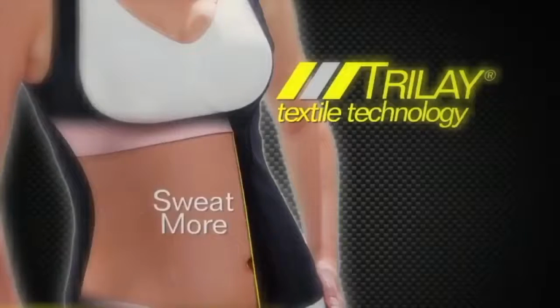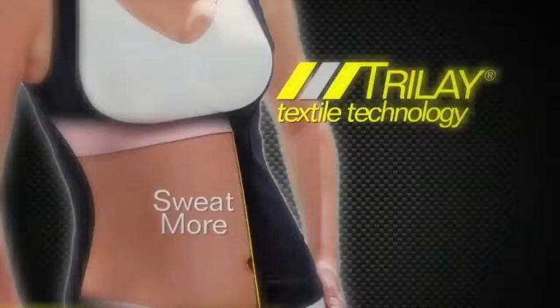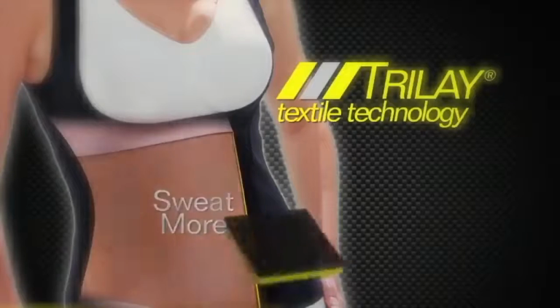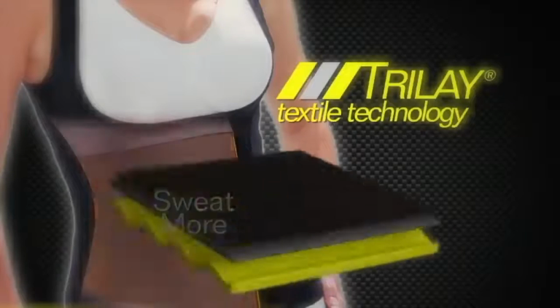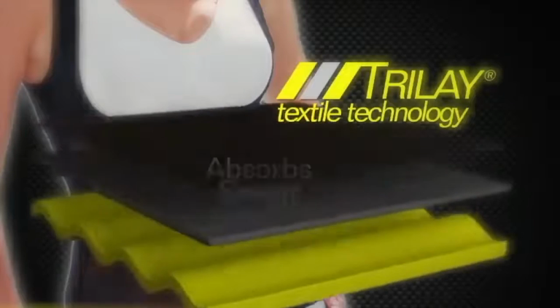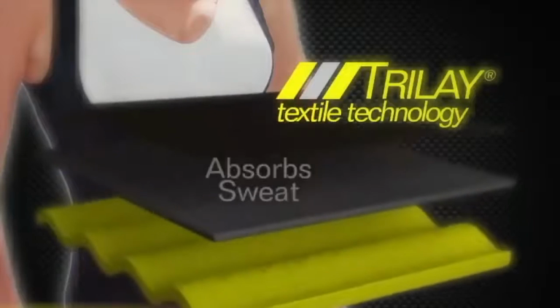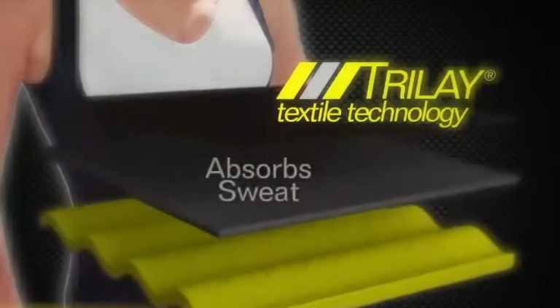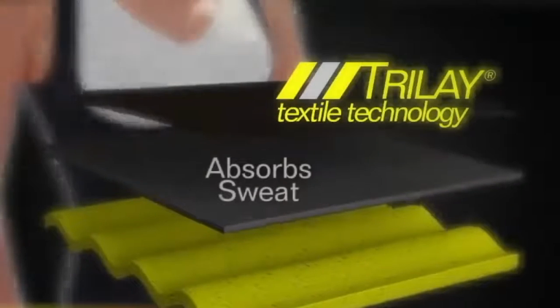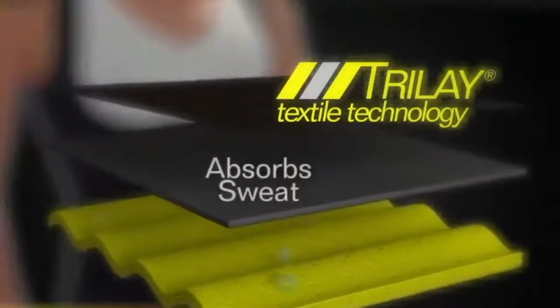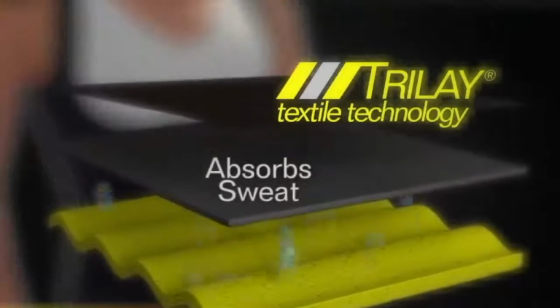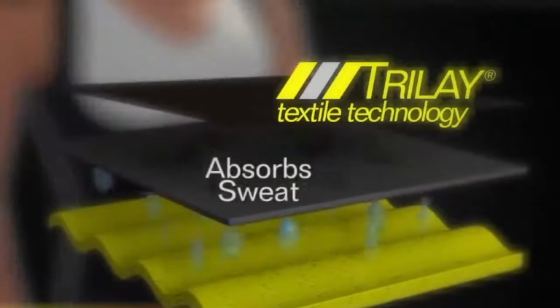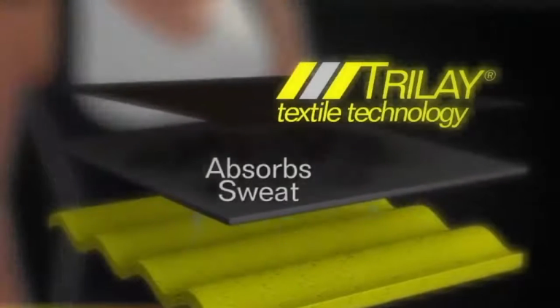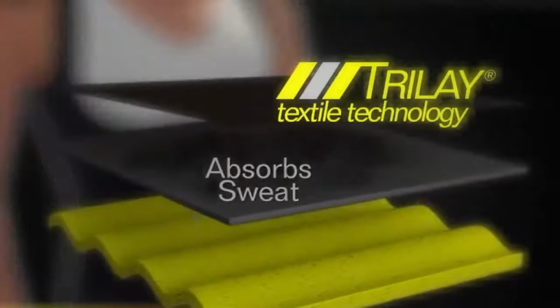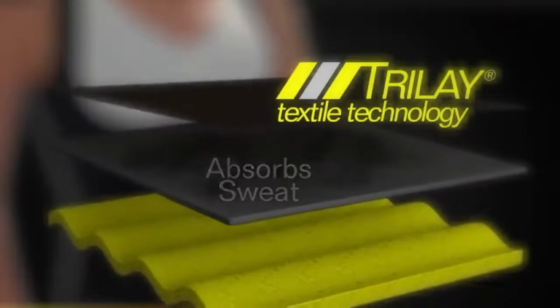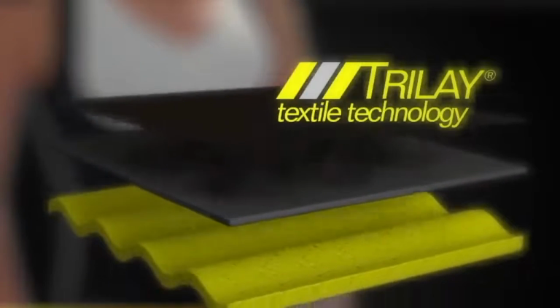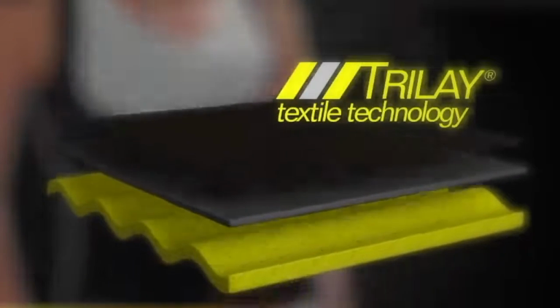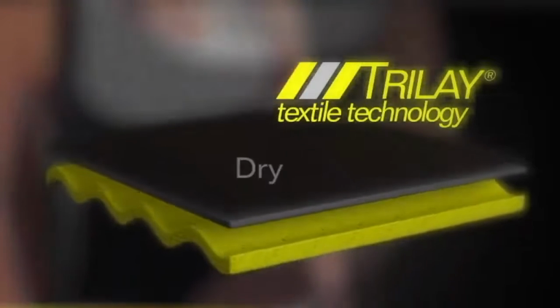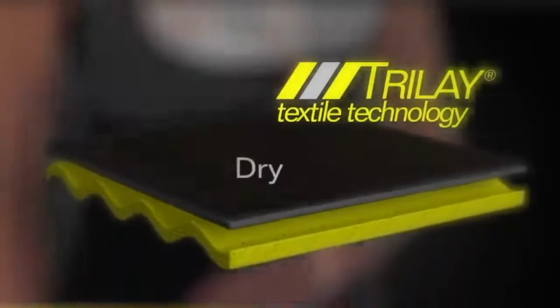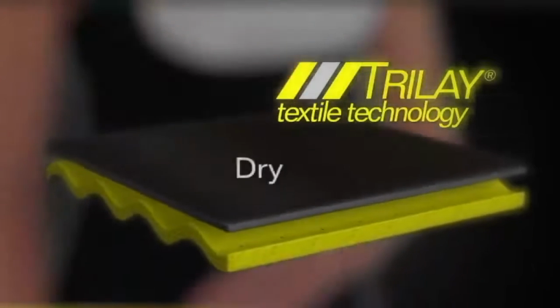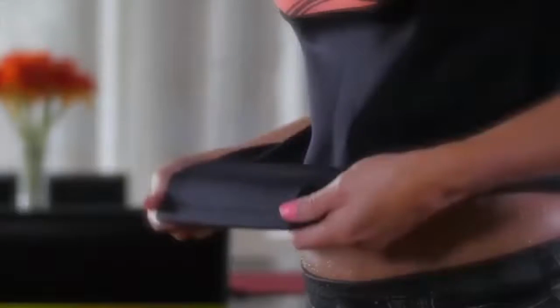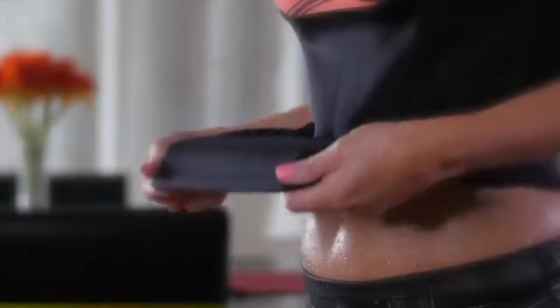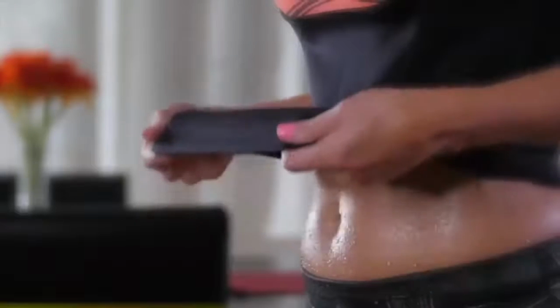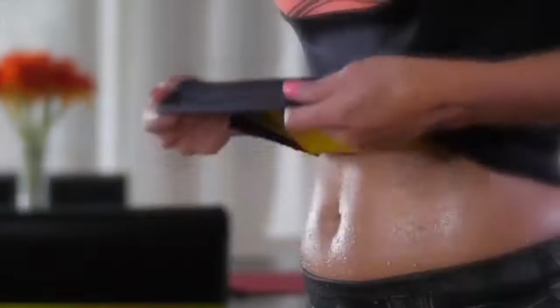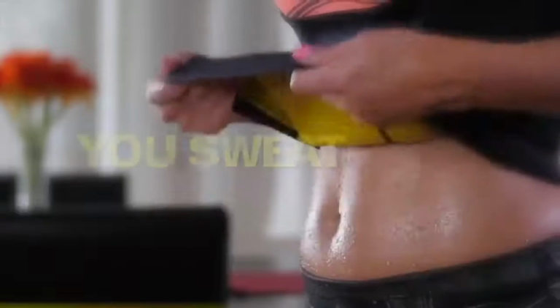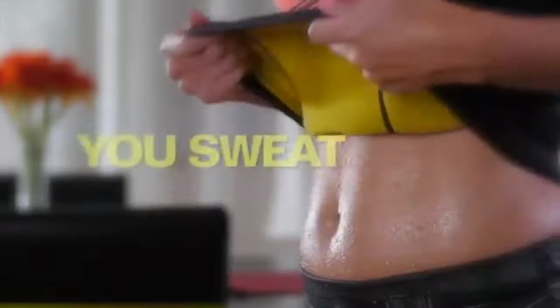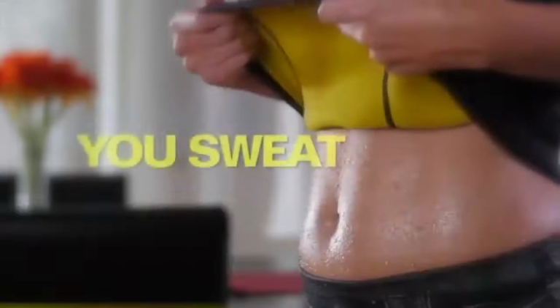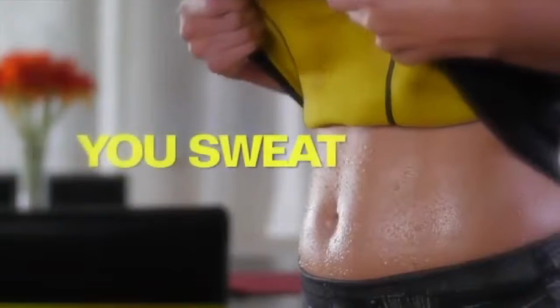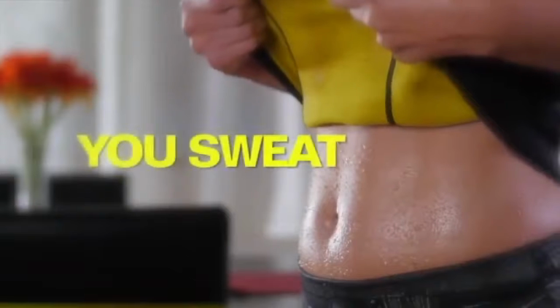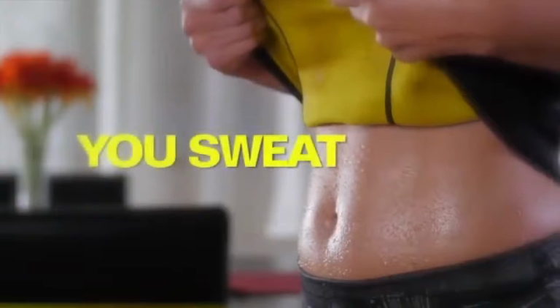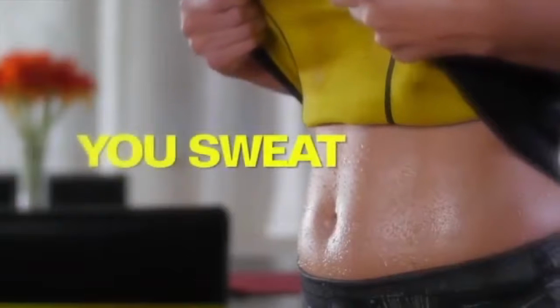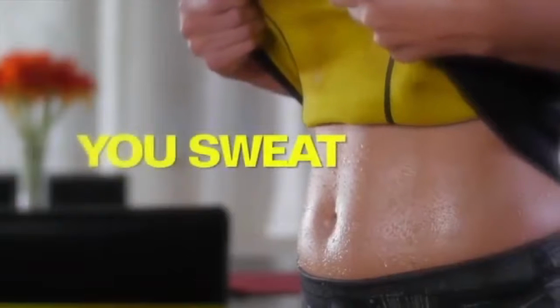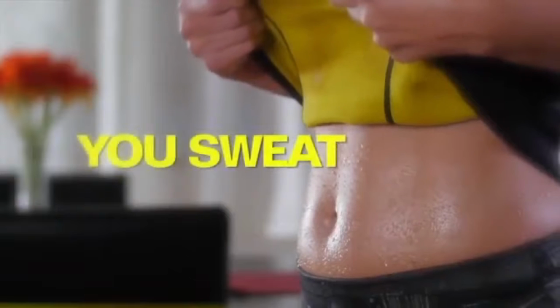Three layers to sweat more, absorb sweat, and keep your clothing dry. You show off the shape that makes you look great.